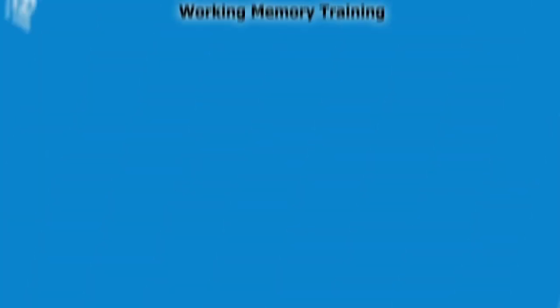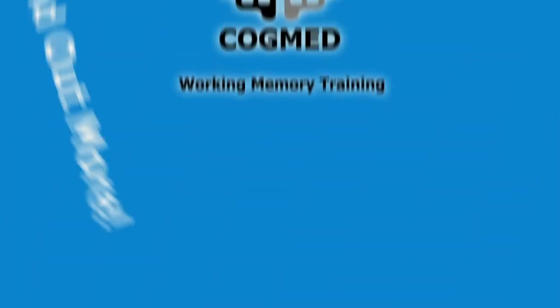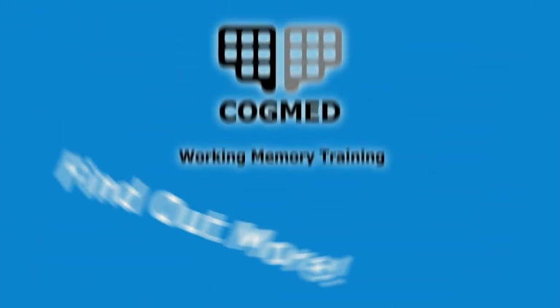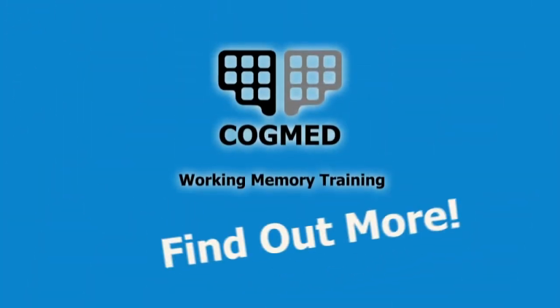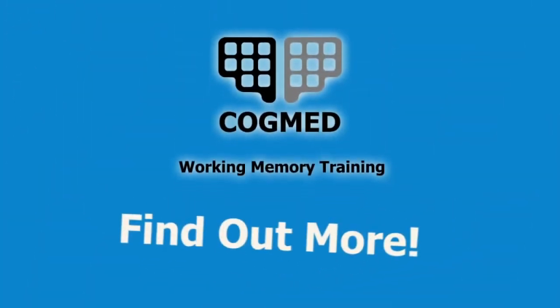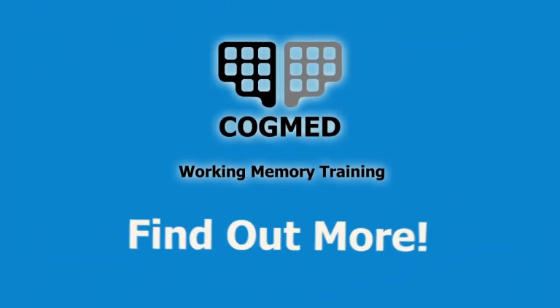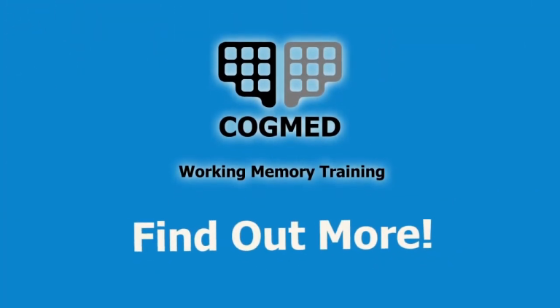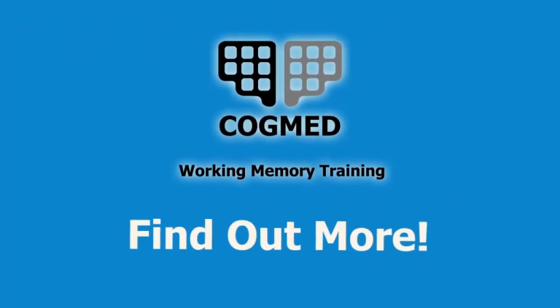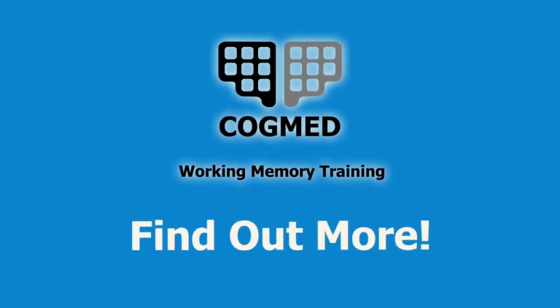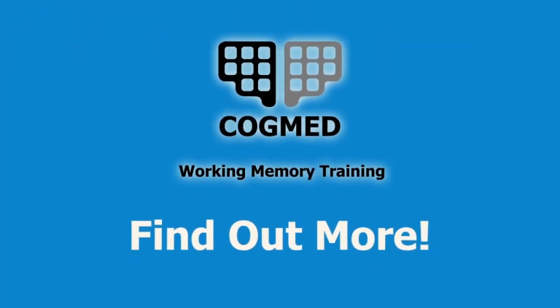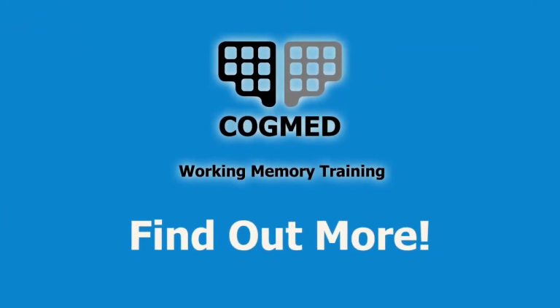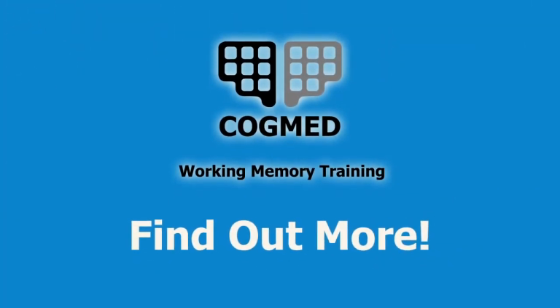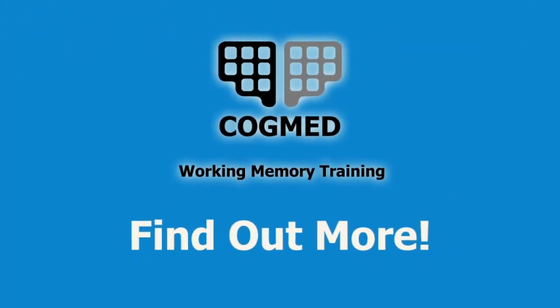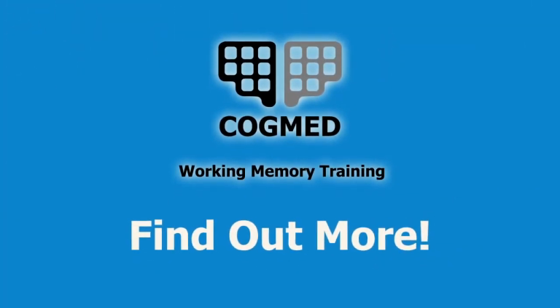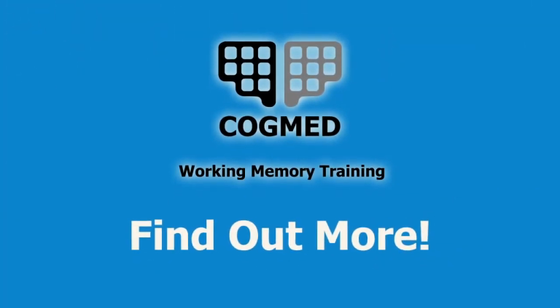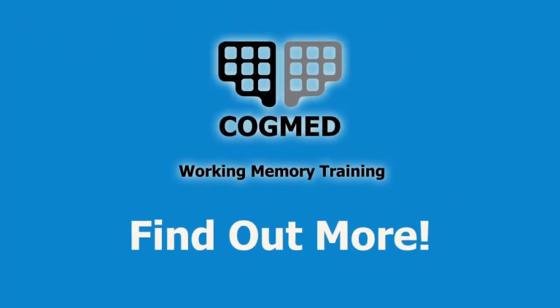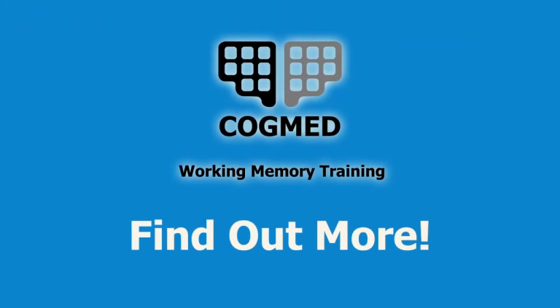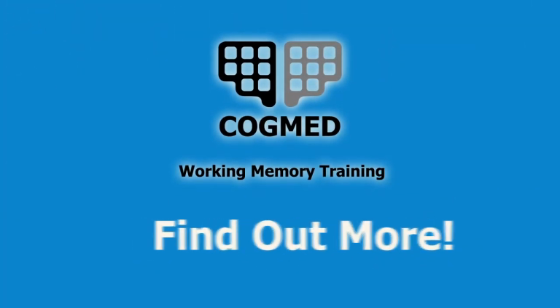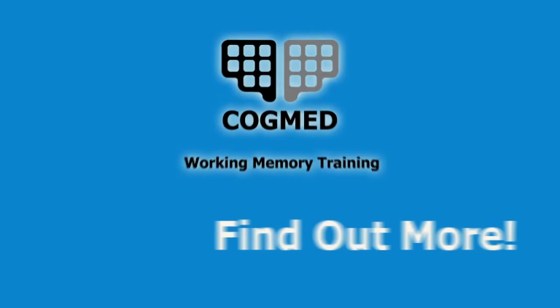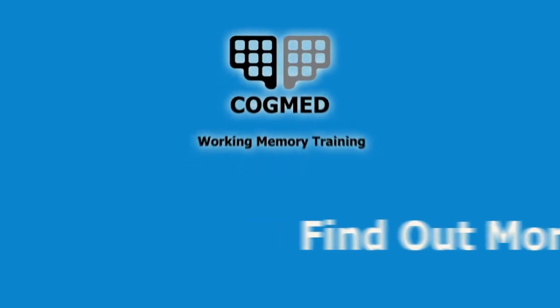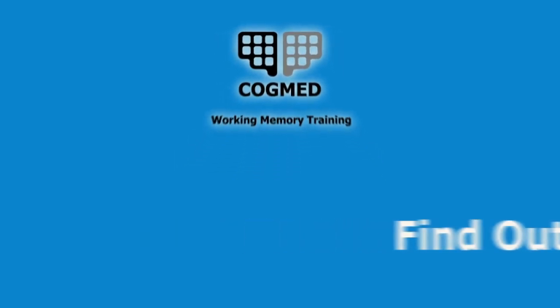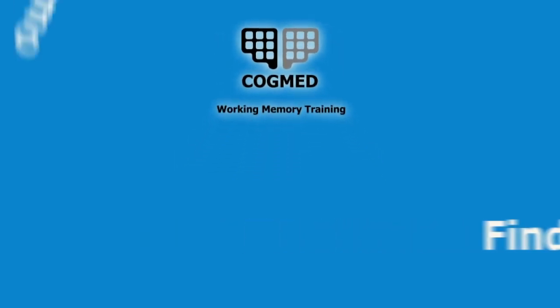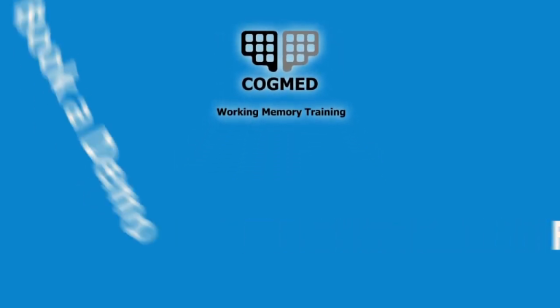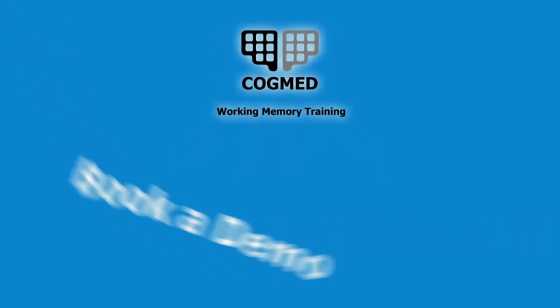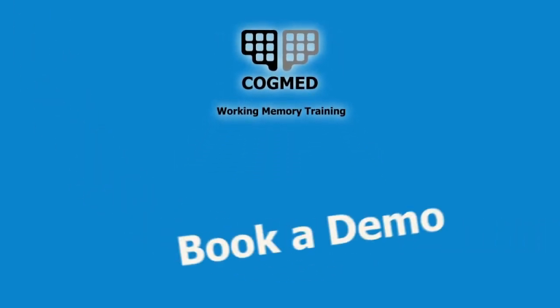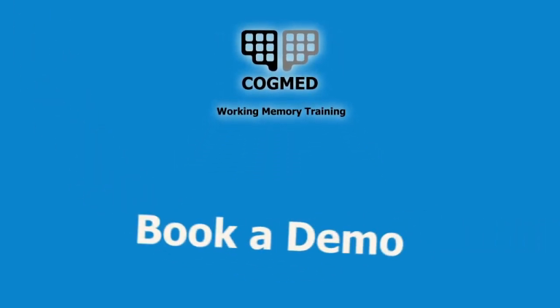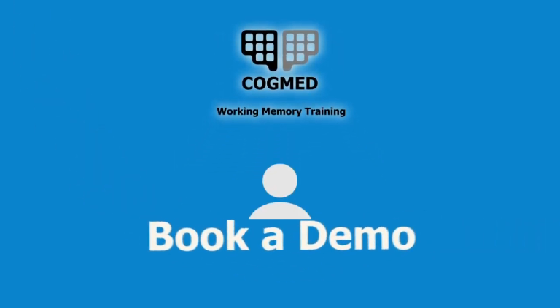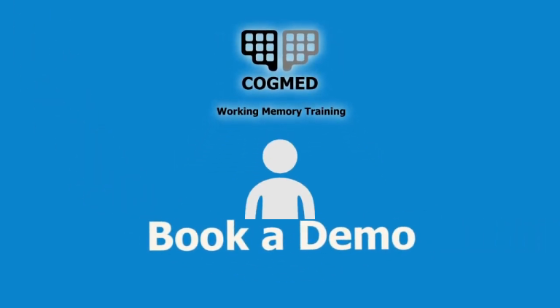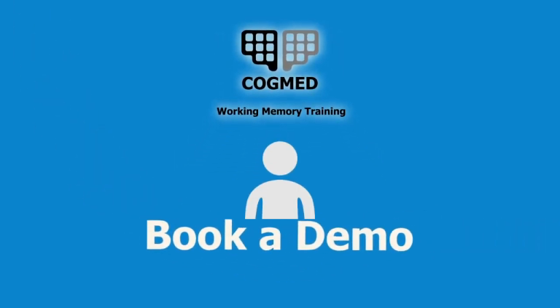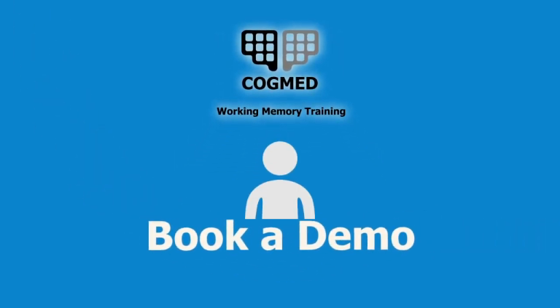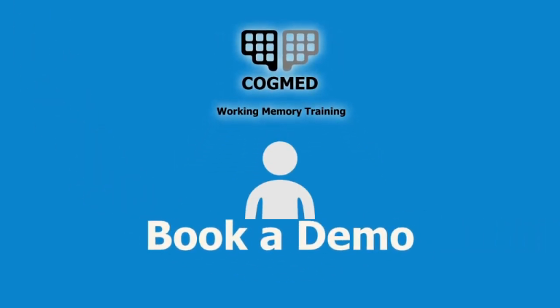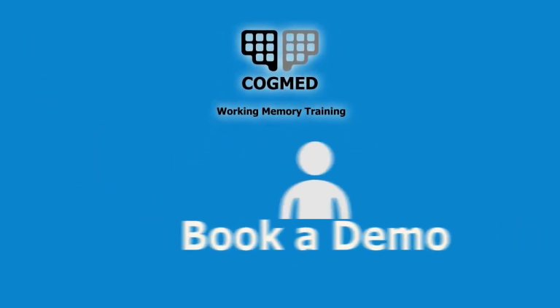Find out more about Cogmed Working Memory Training online, or book a demo with your area sales consultant.